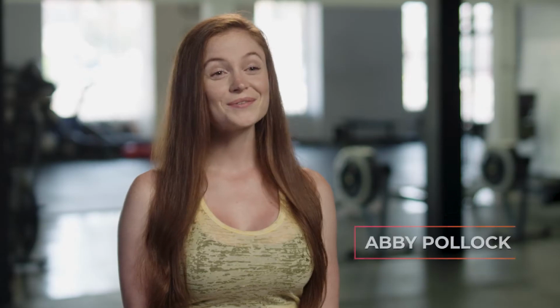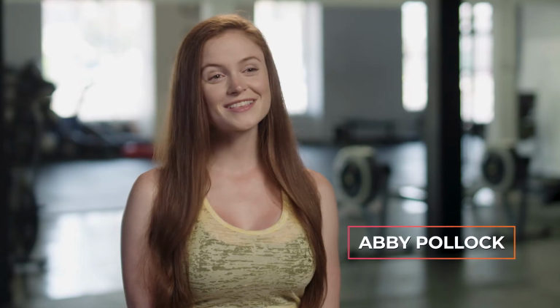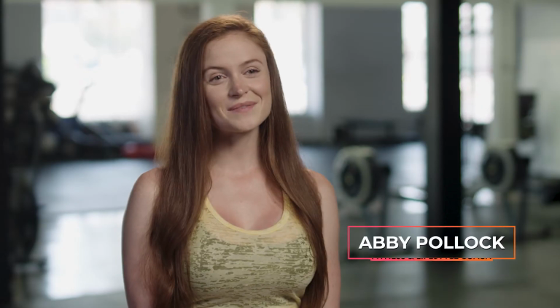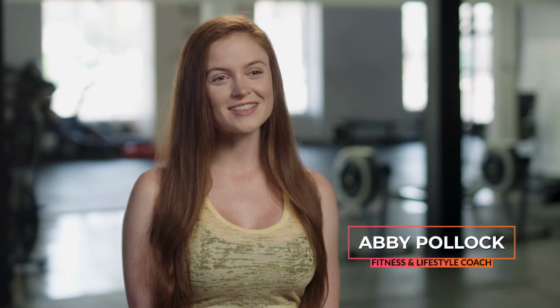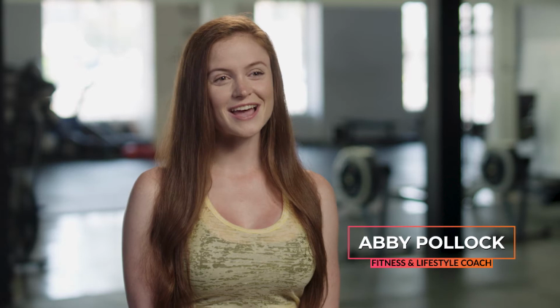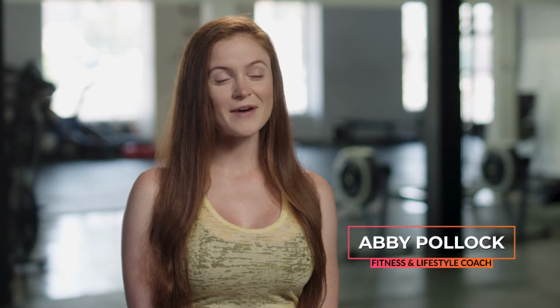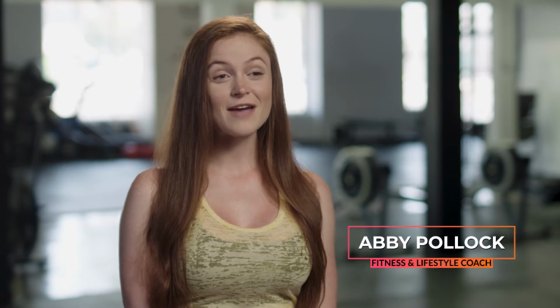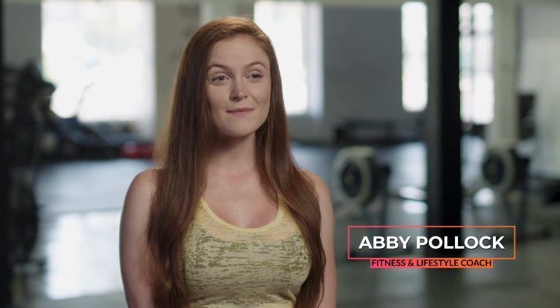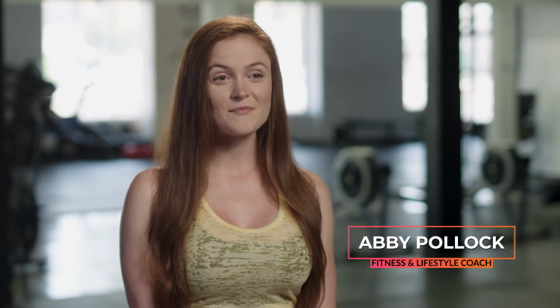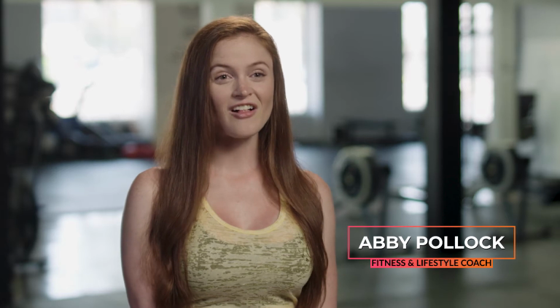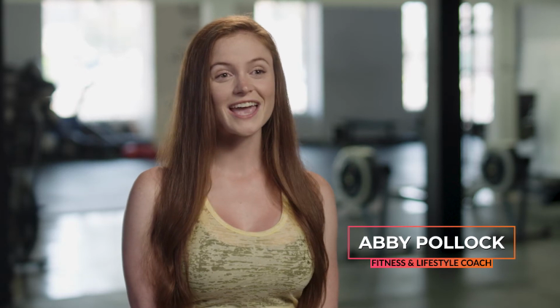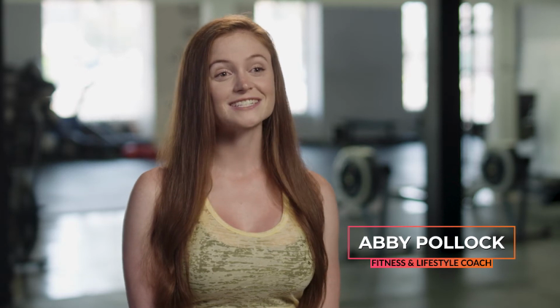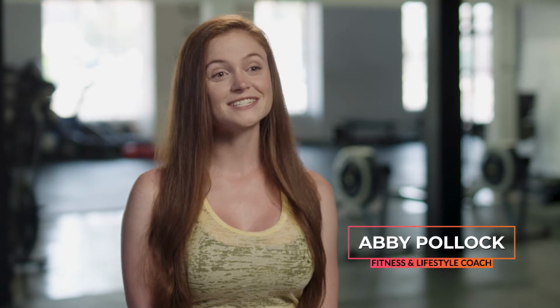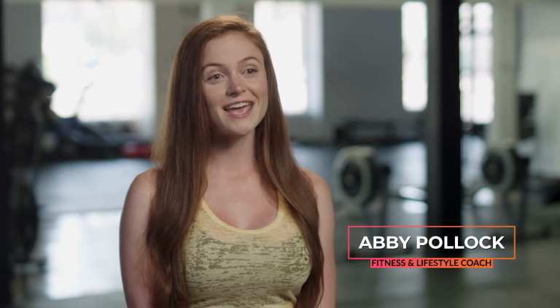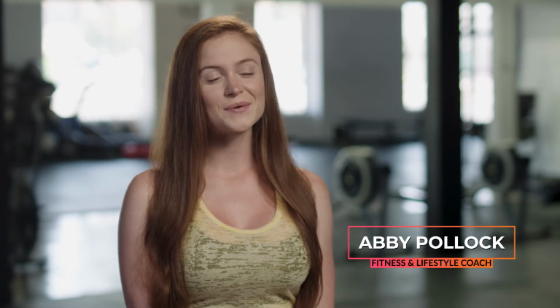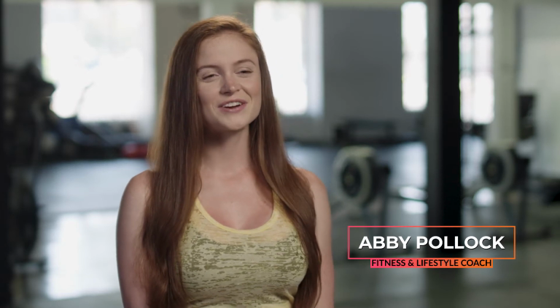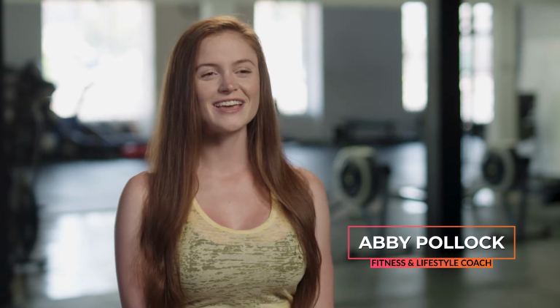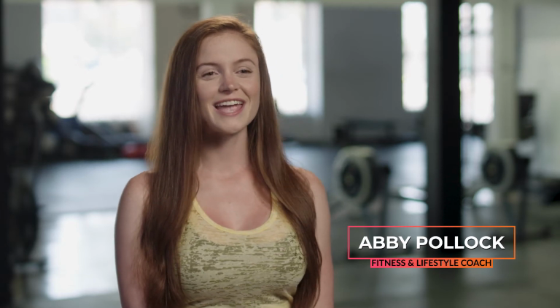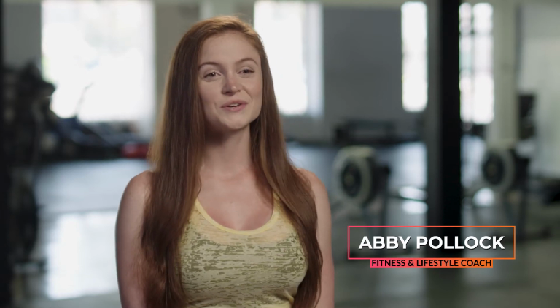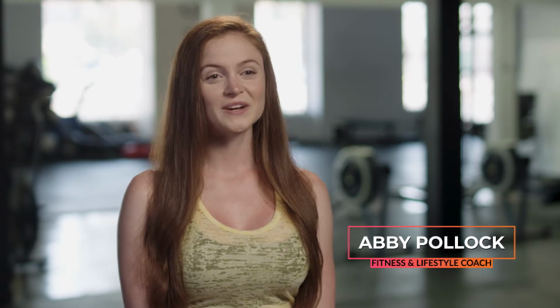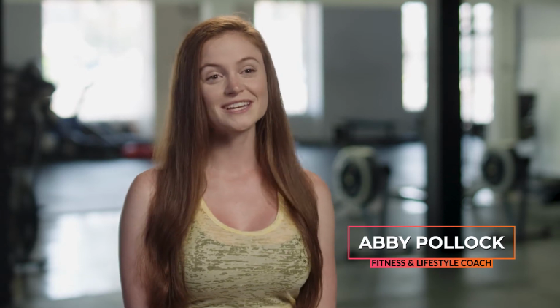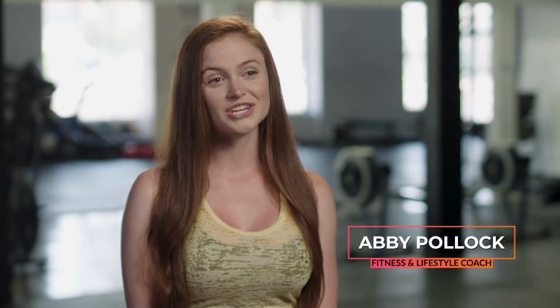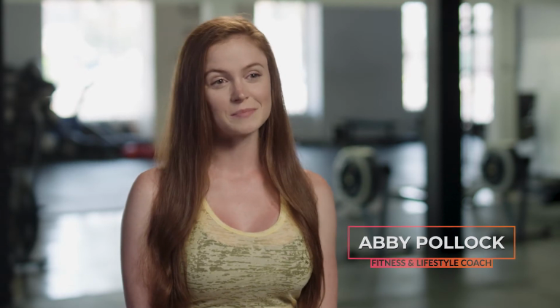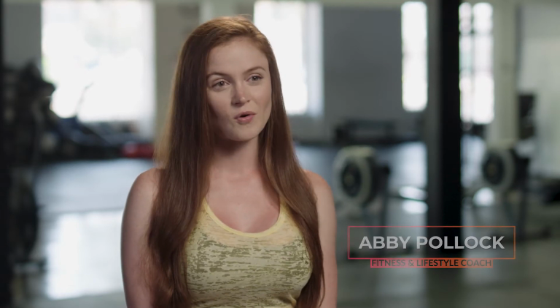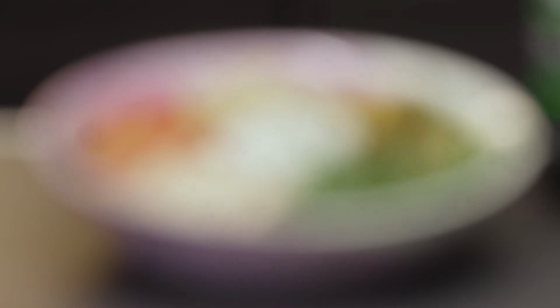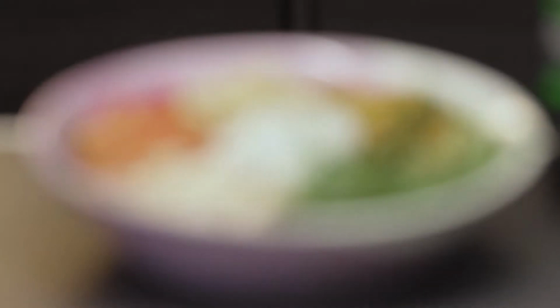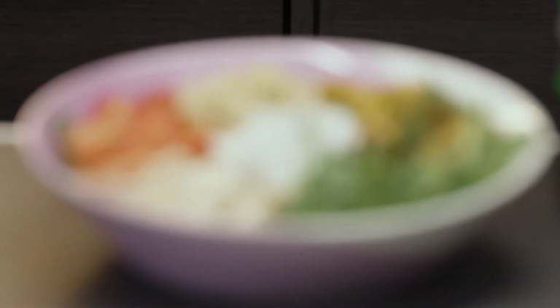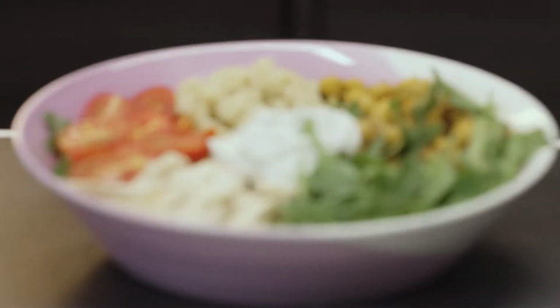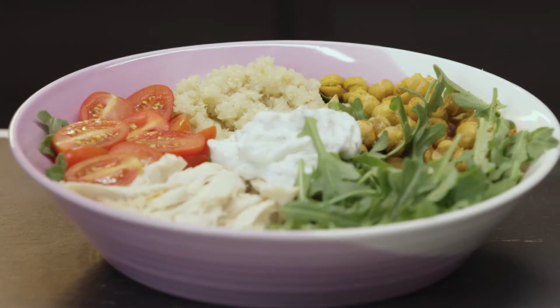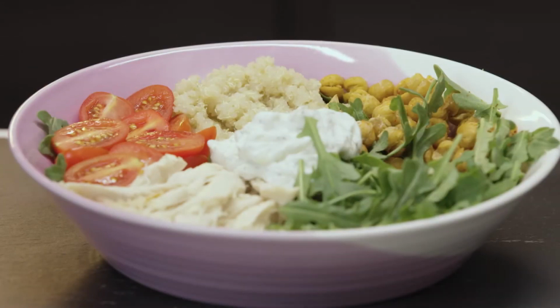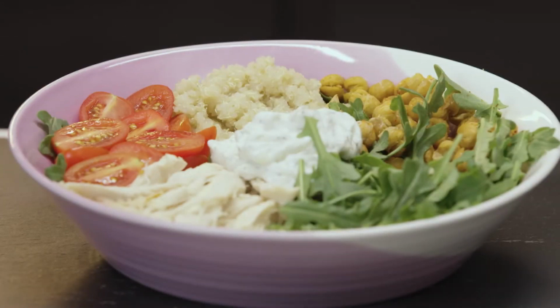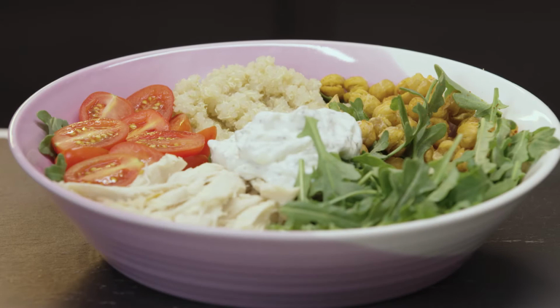What's up, what's up? I'm Abbey Pollock and today we are making a Greek chicken bowl with crispy chickpeas.